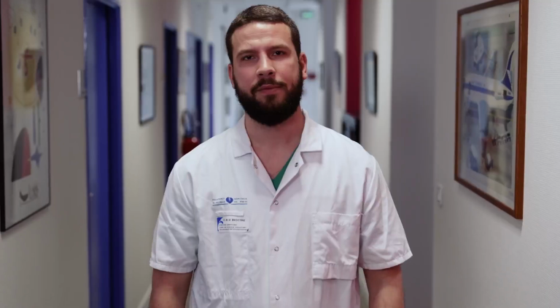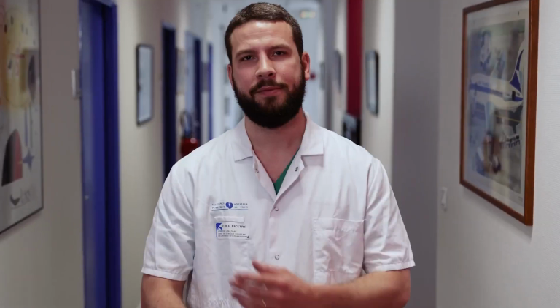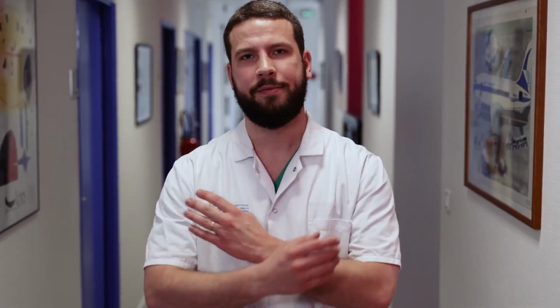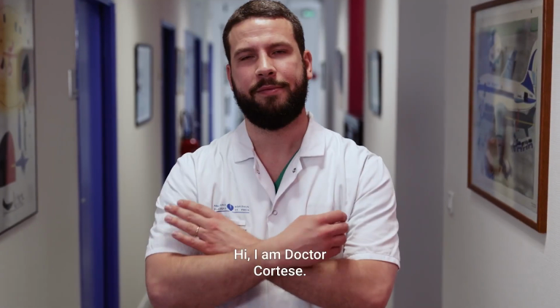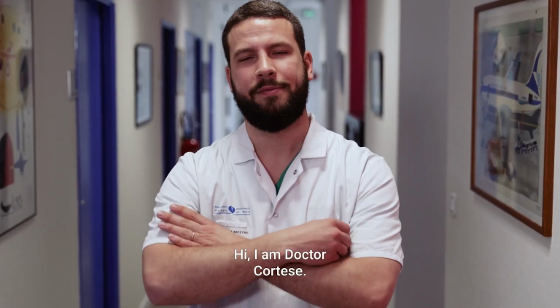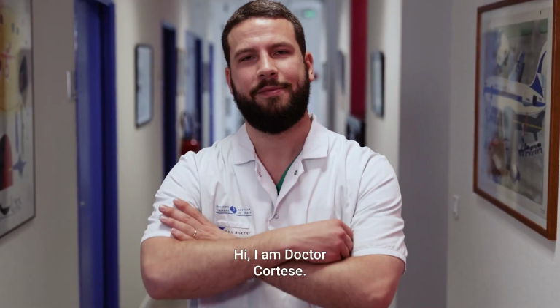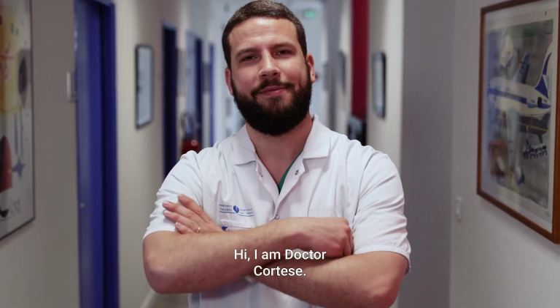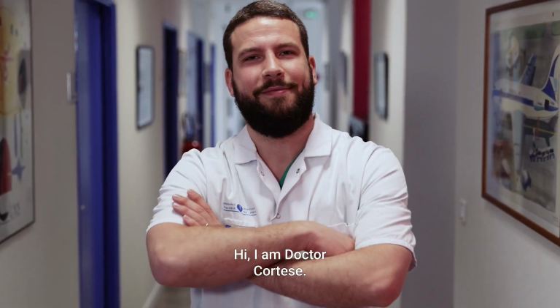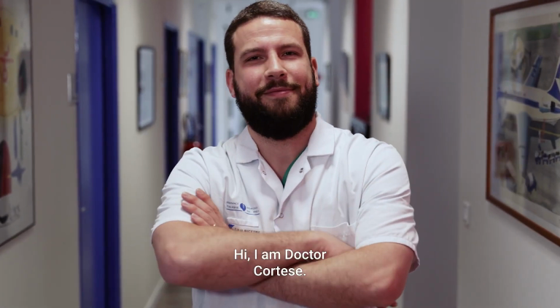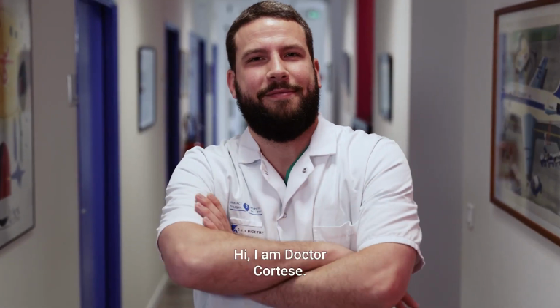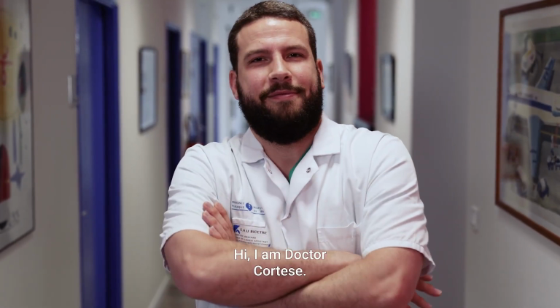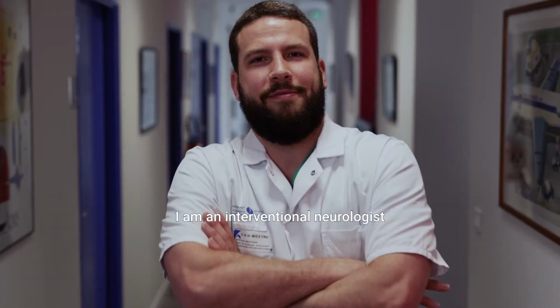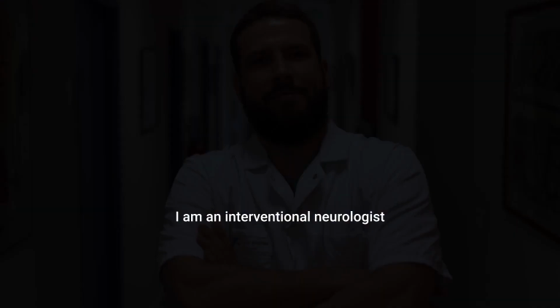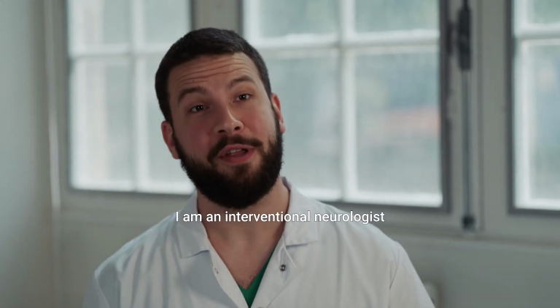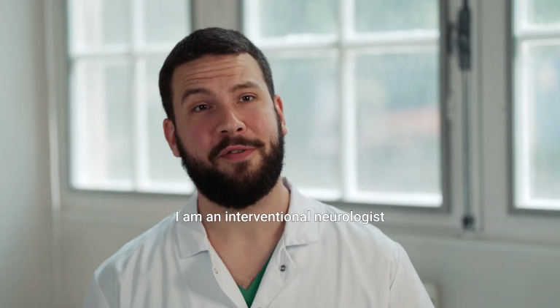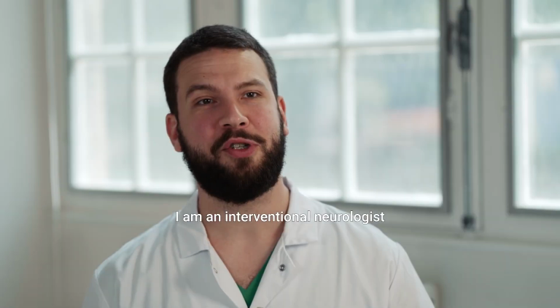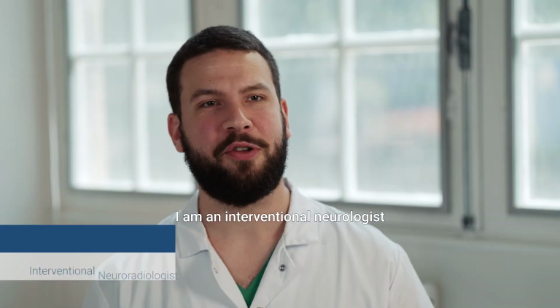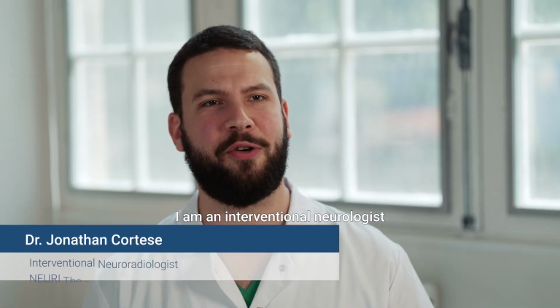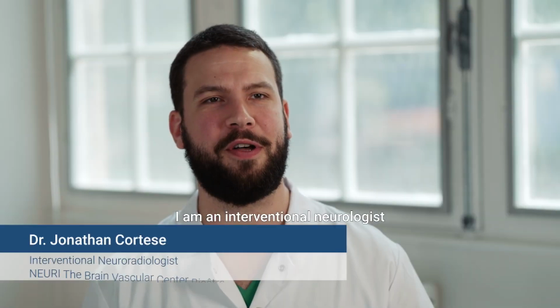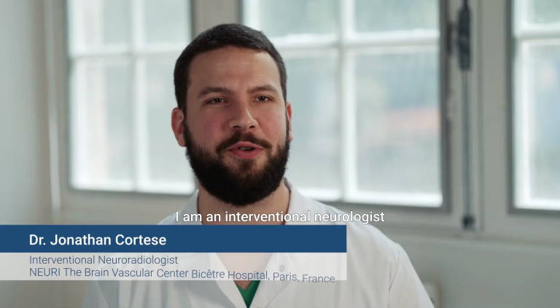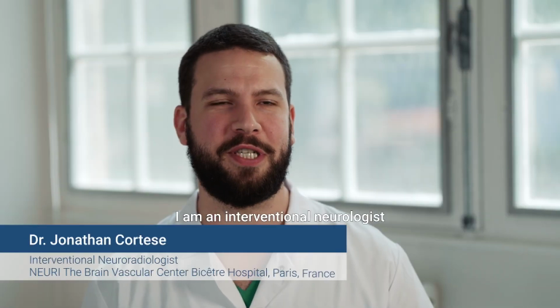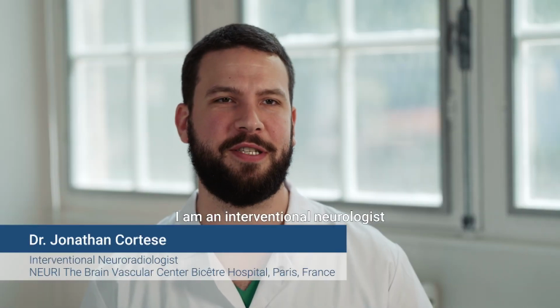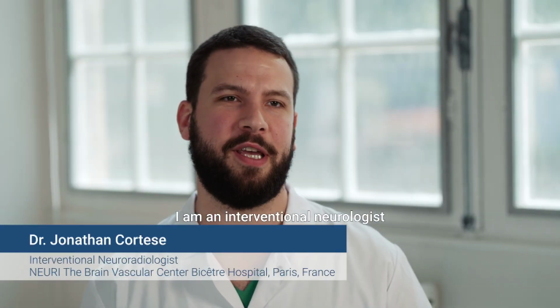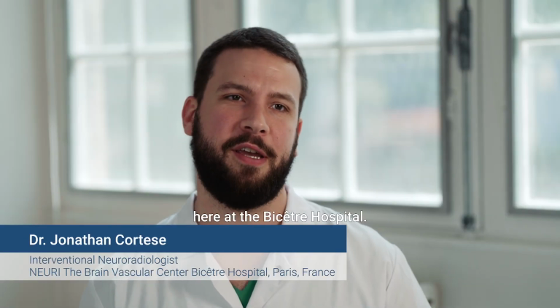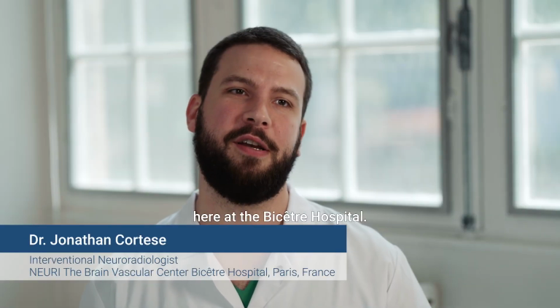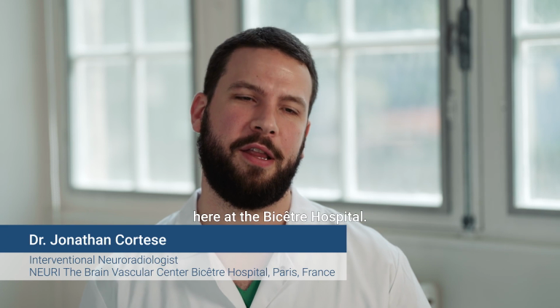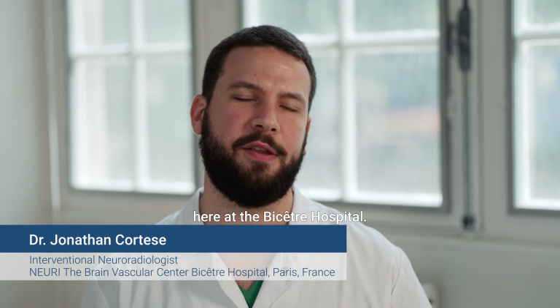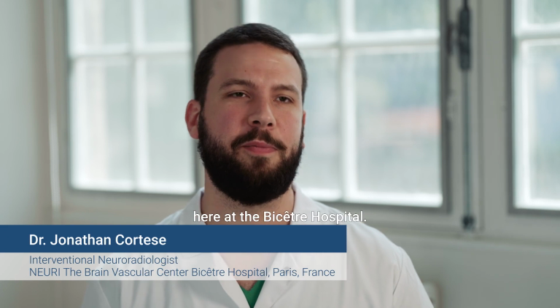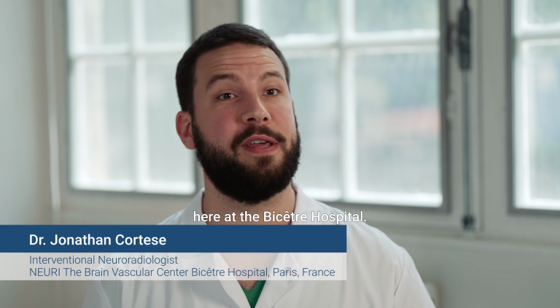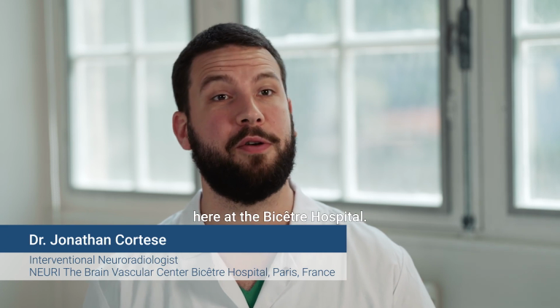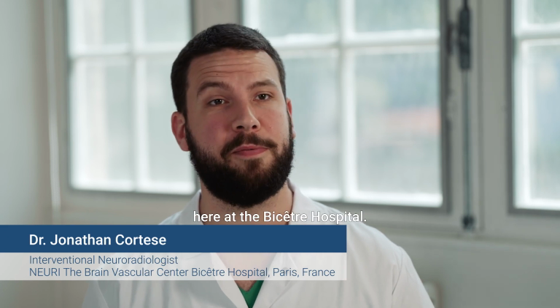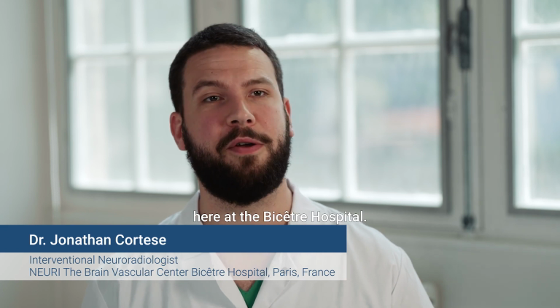Hi, I'm Dr. Cortez. I'm an interventional neuroradiologist here at the Bisset Hospital.